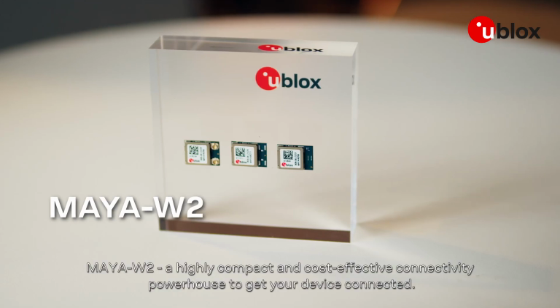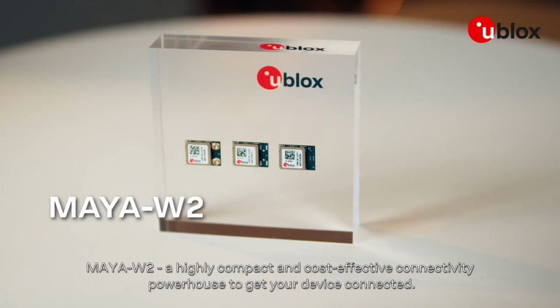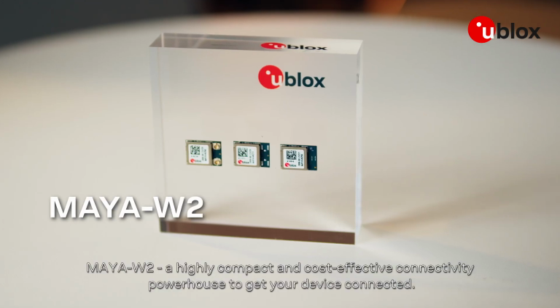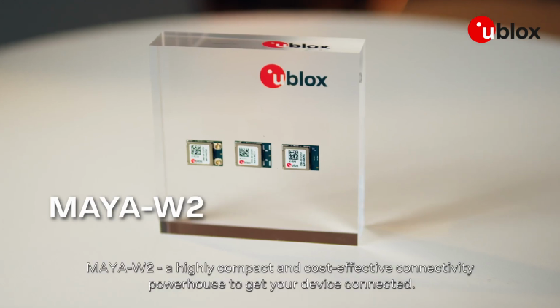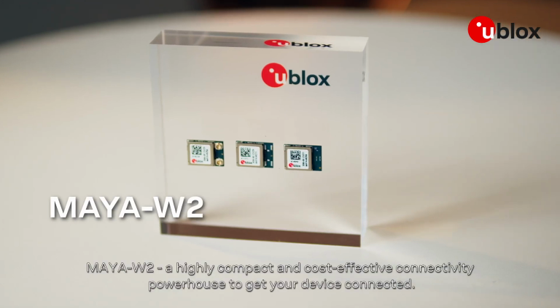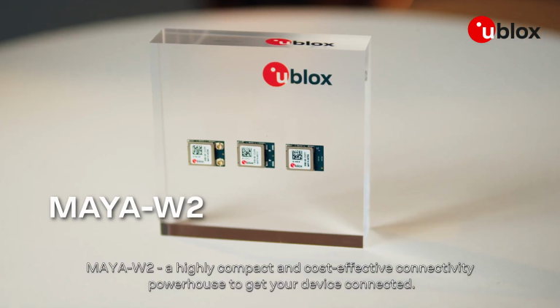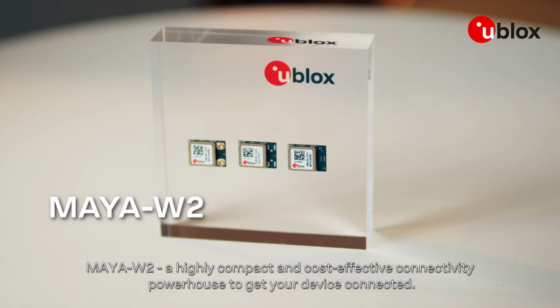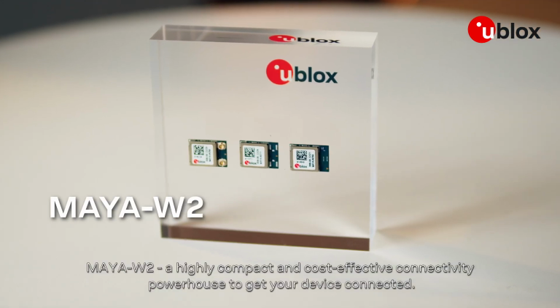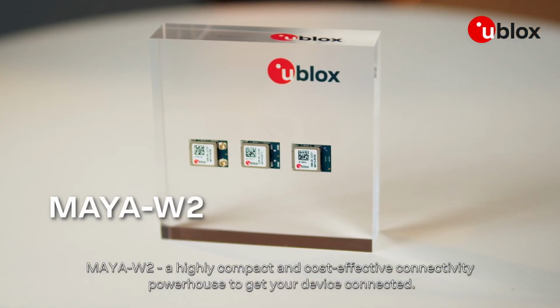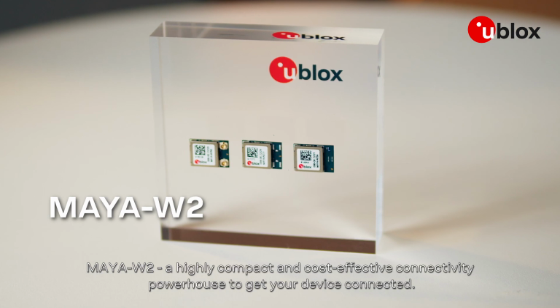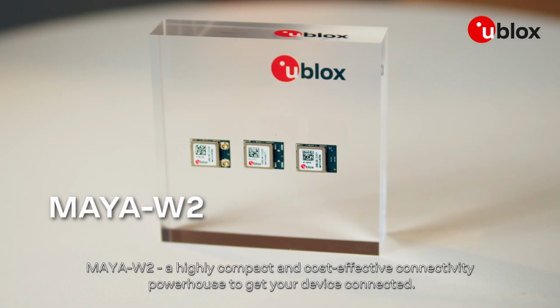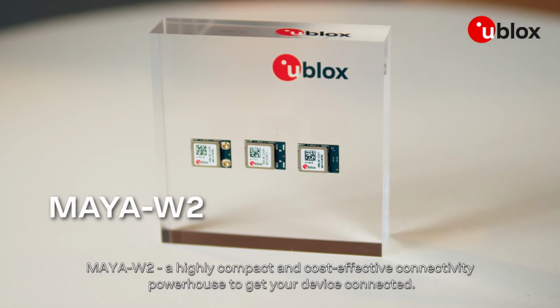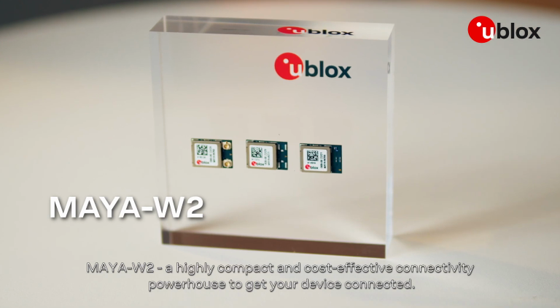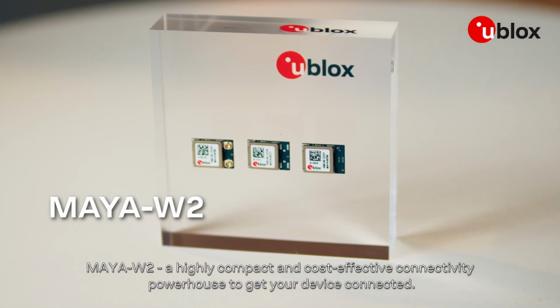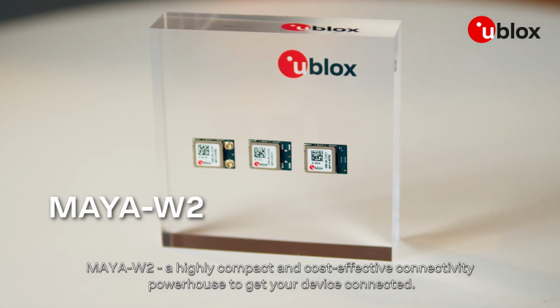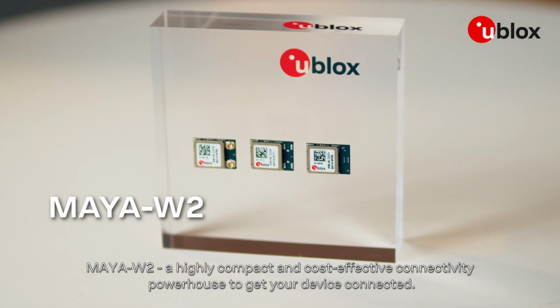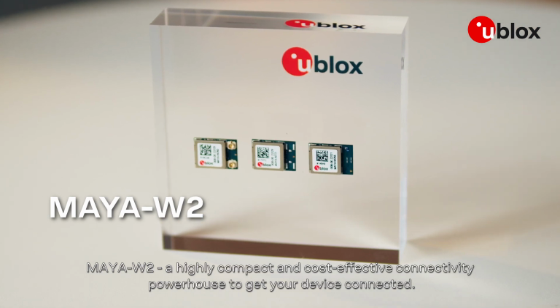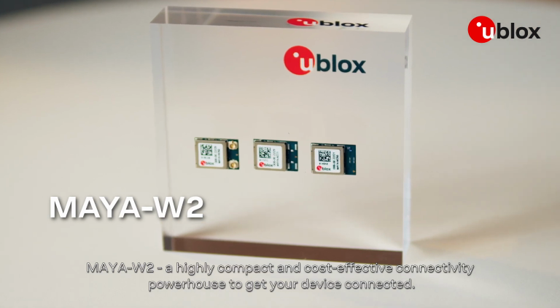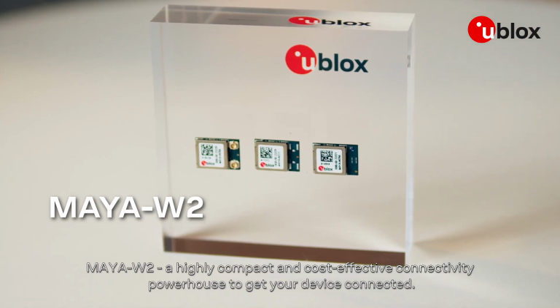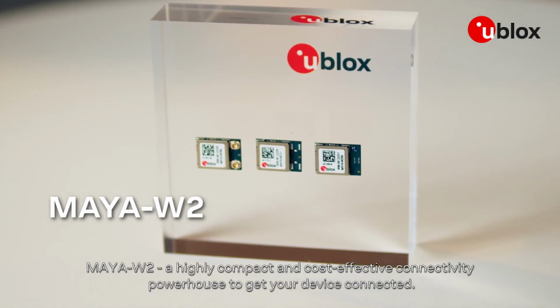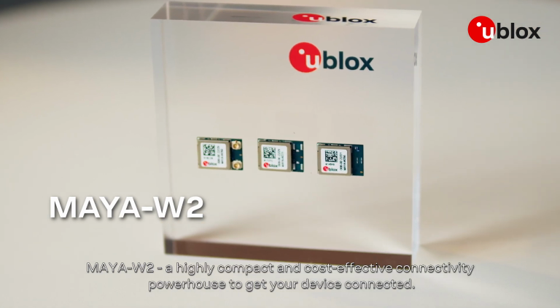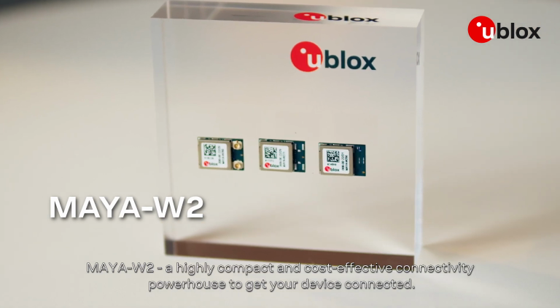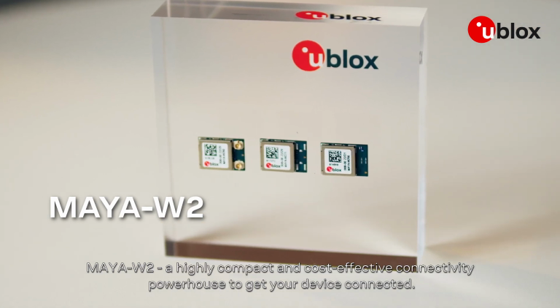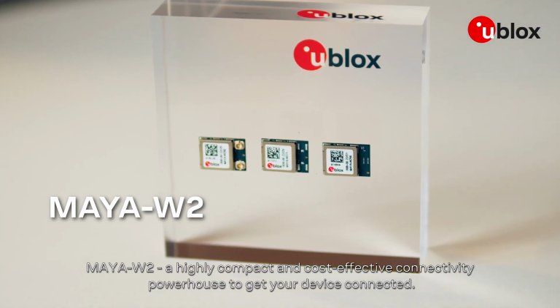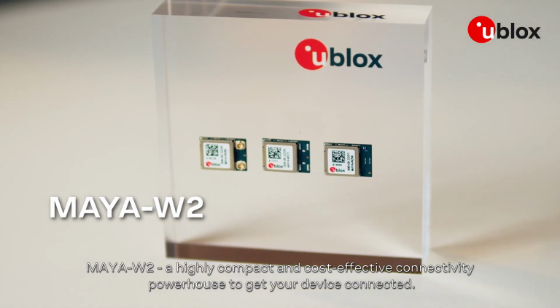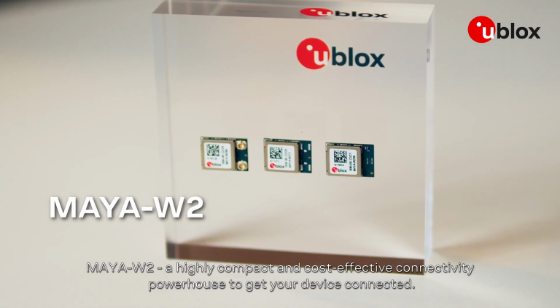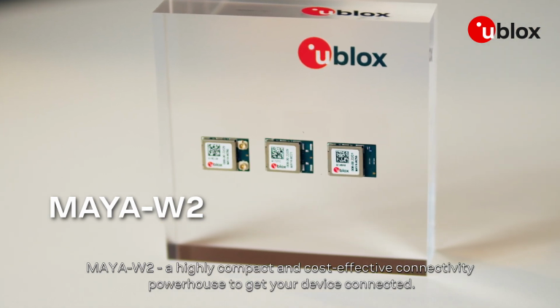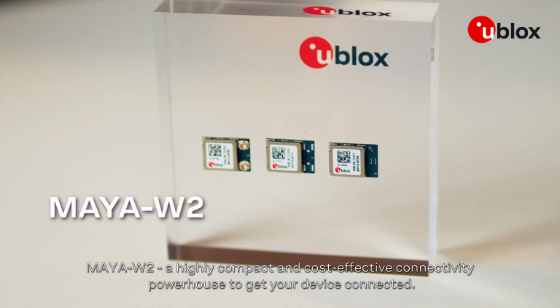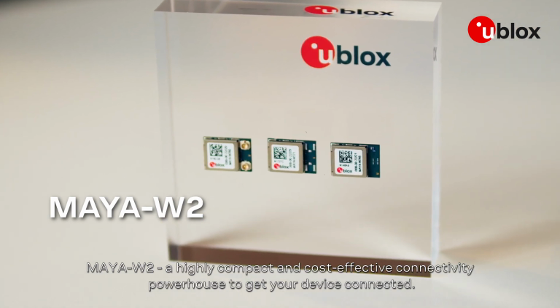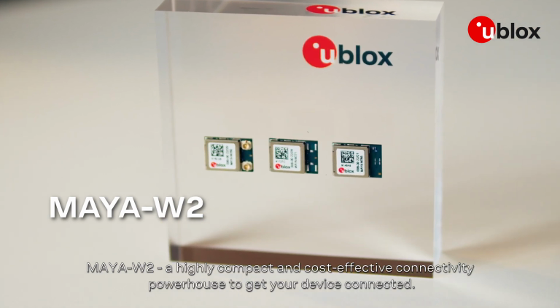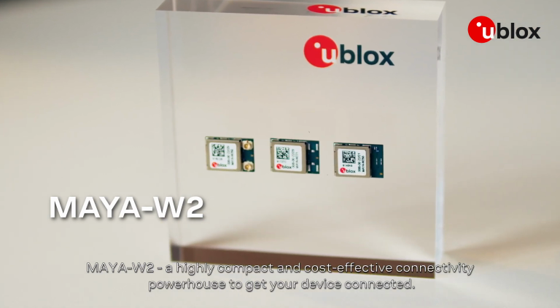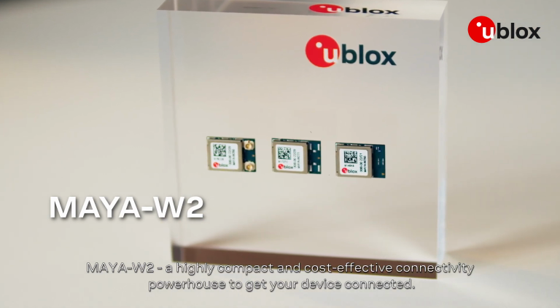Maya W2 — a highly compact and cost-effective connectivity powerhouse, to get your device connected.